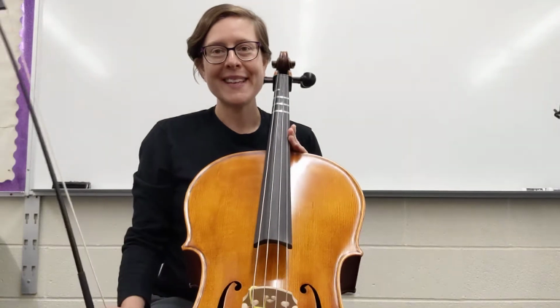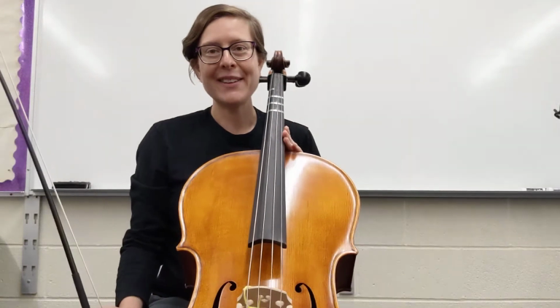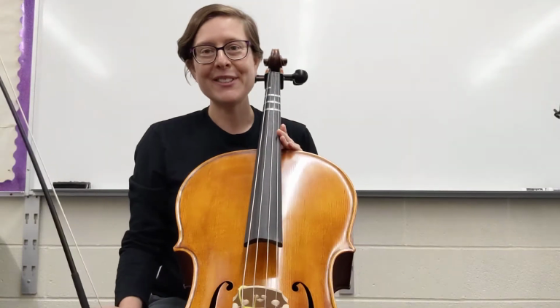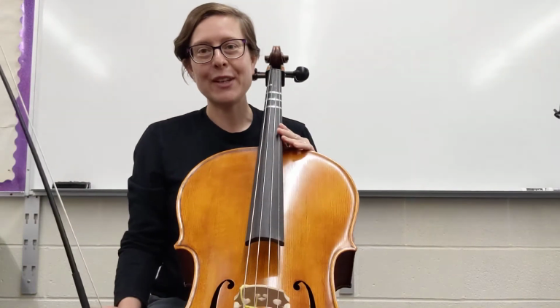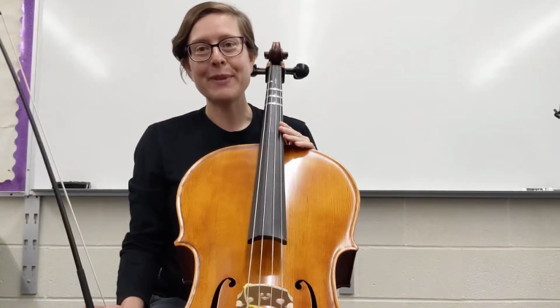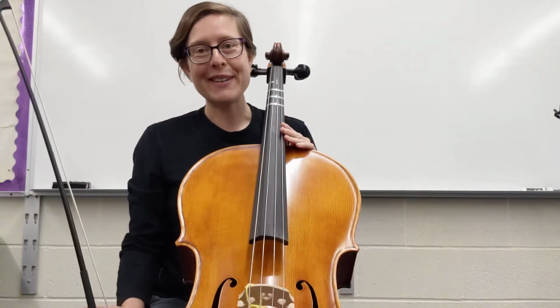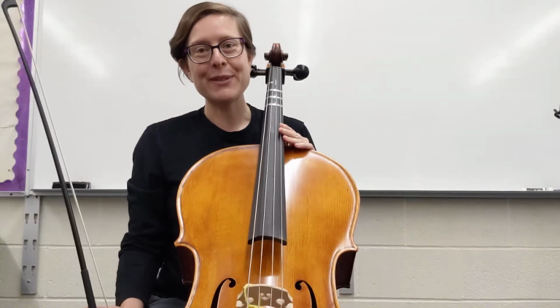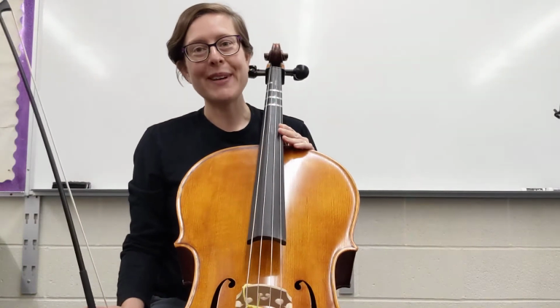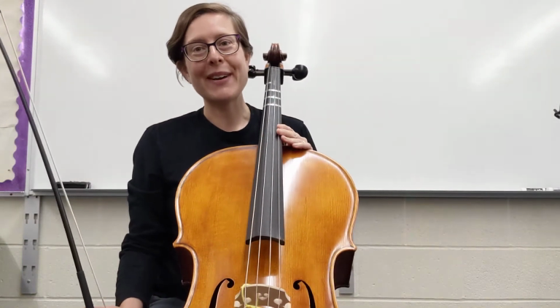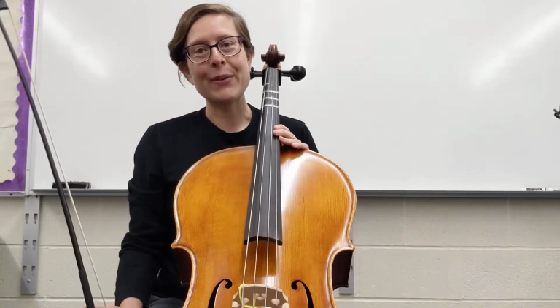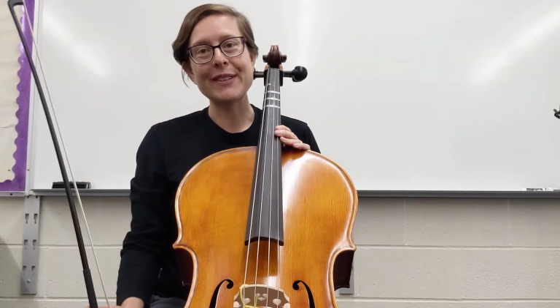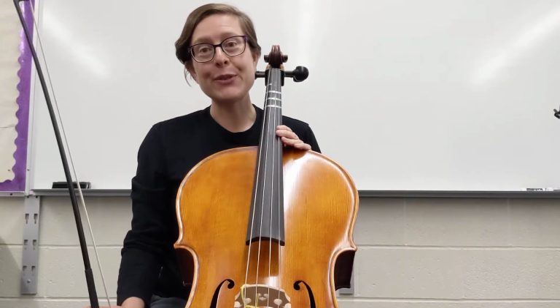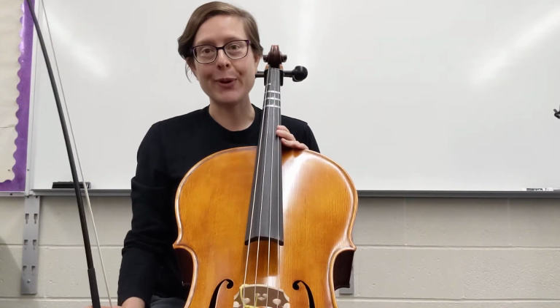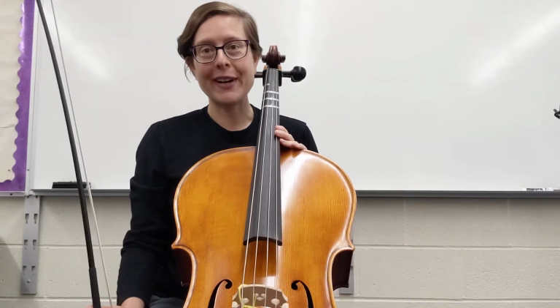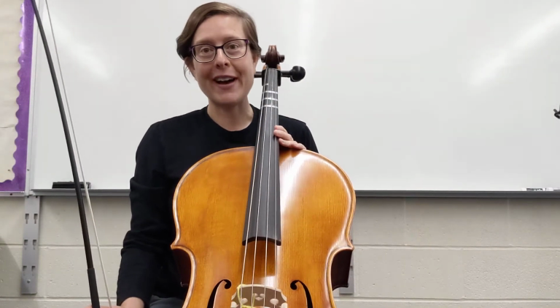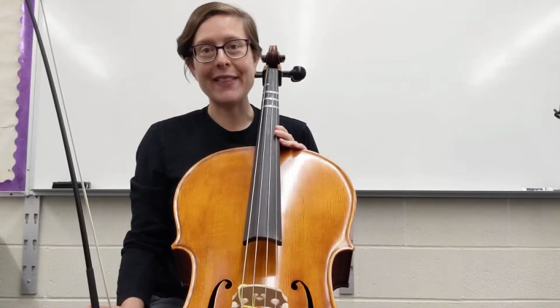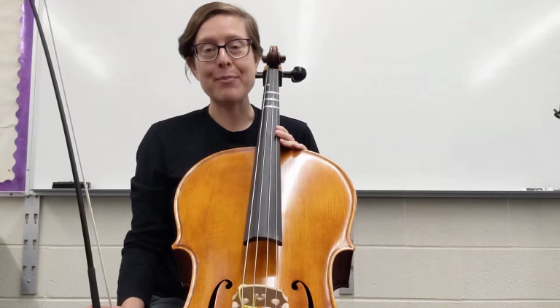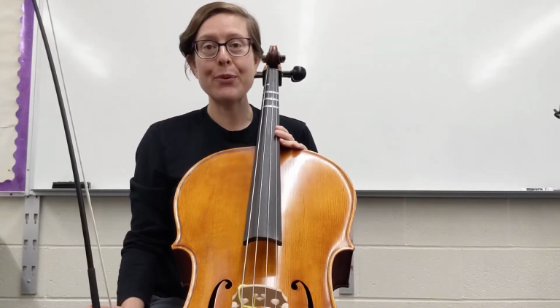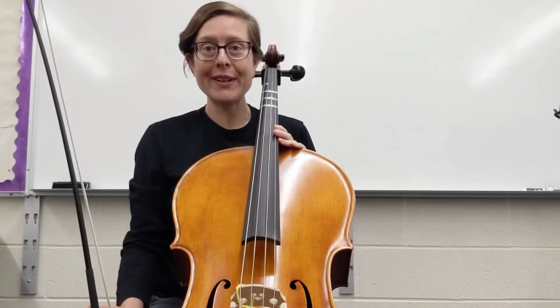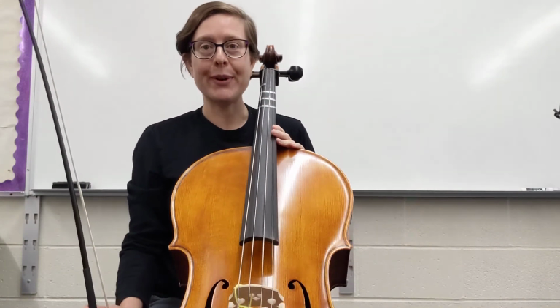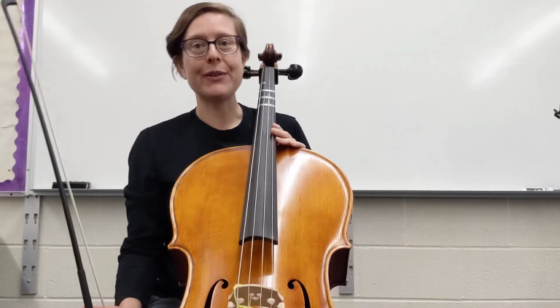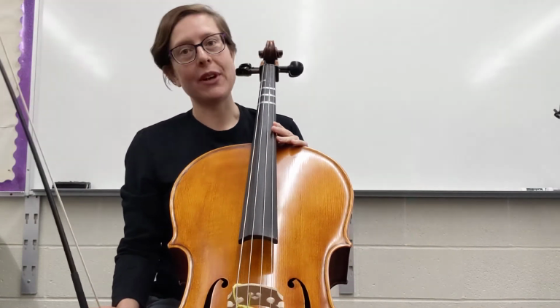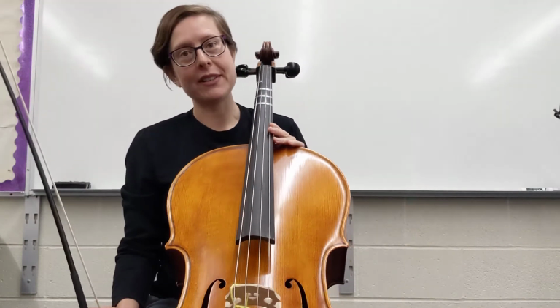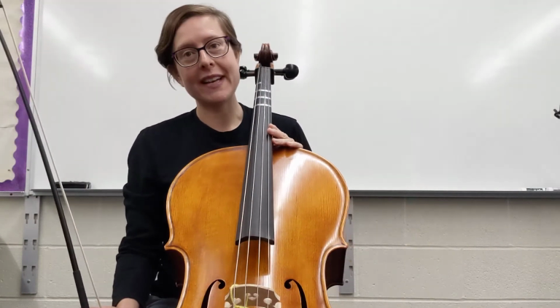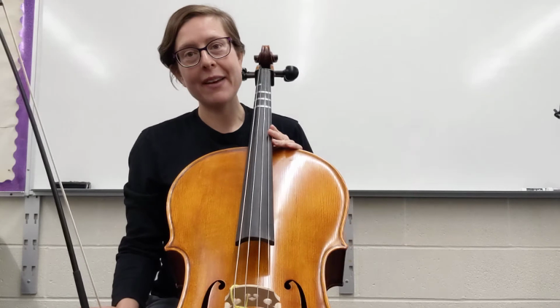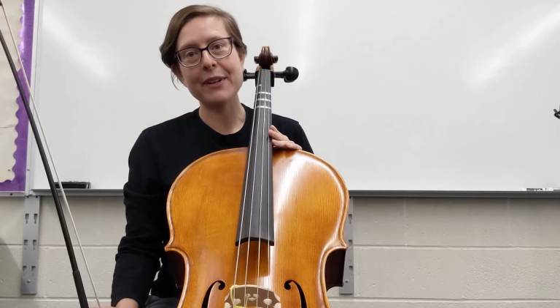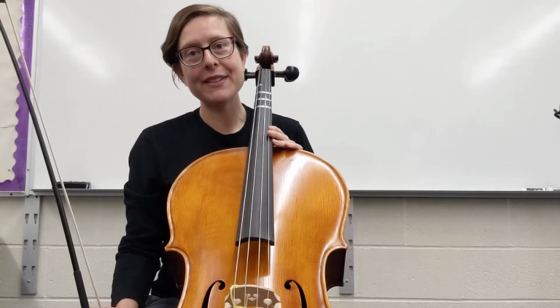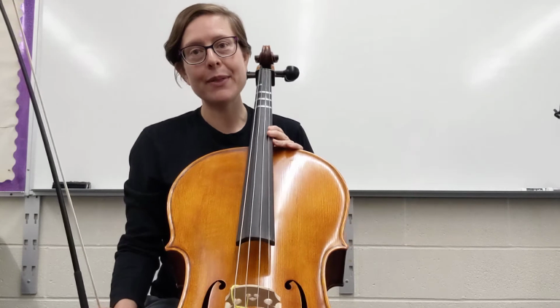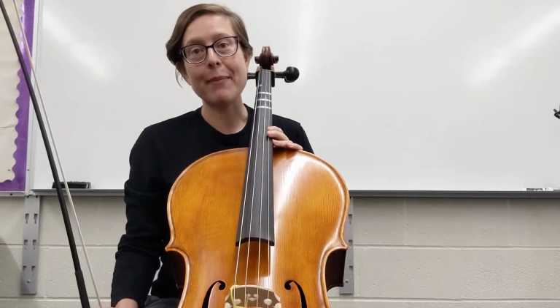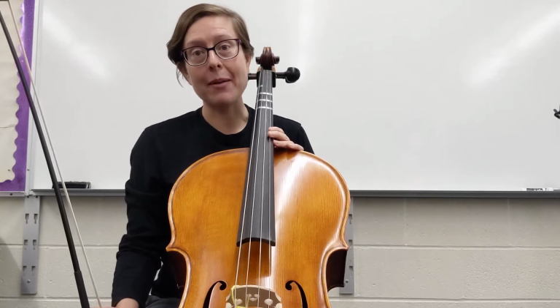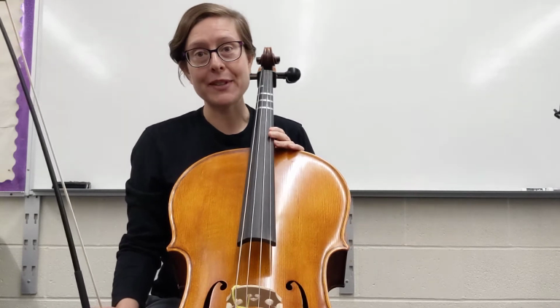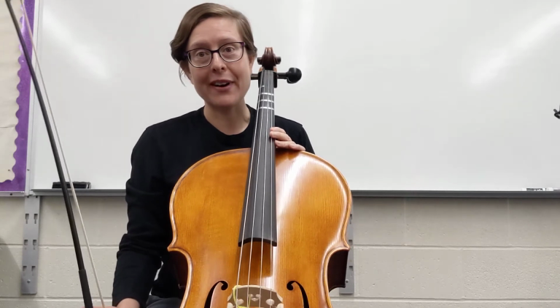Hello cello players. We are going to work on the pre-Twinkle songs today. We're going to start with the Mom song.